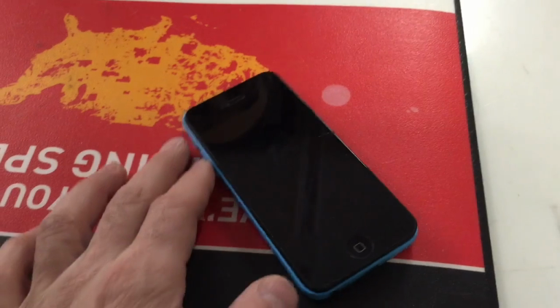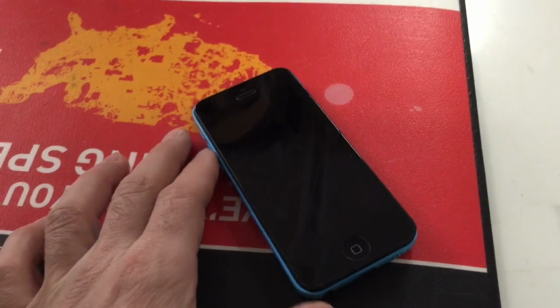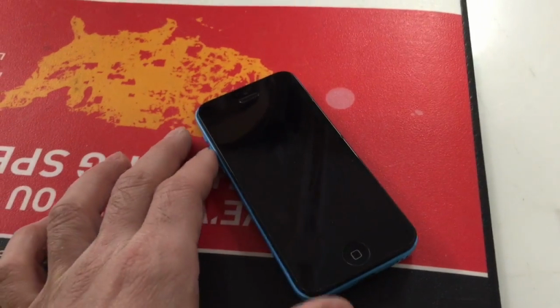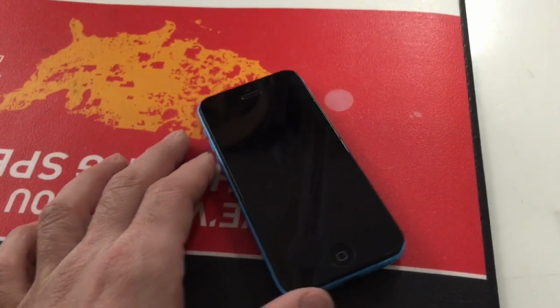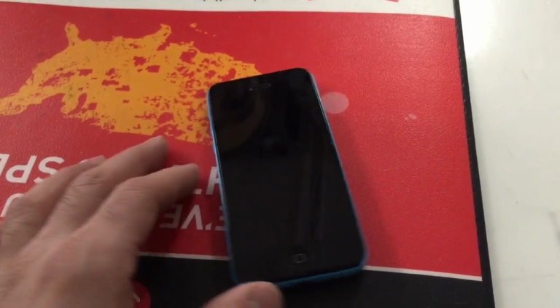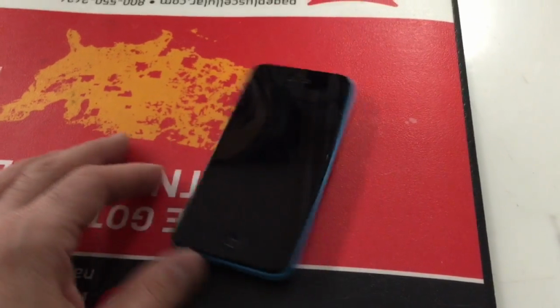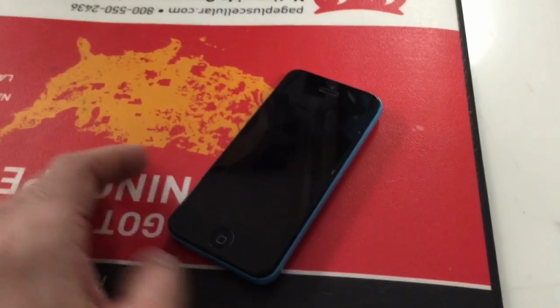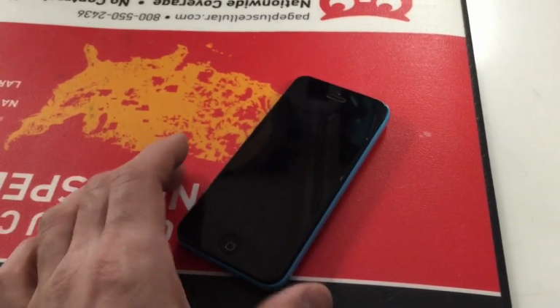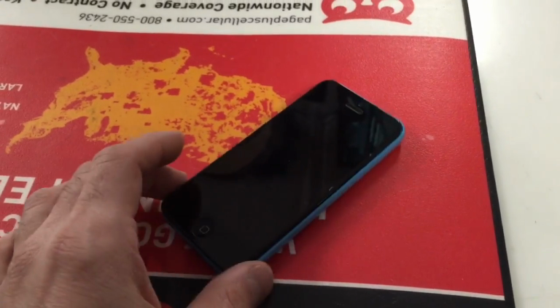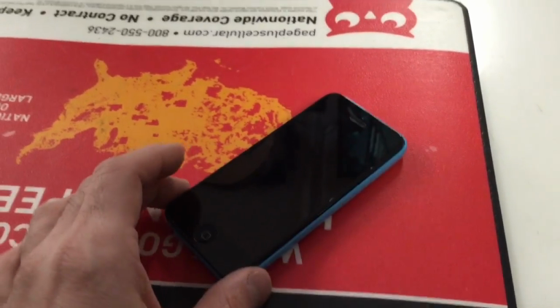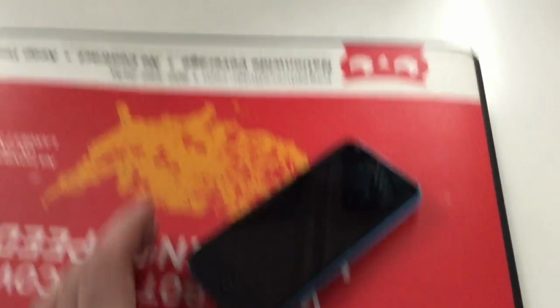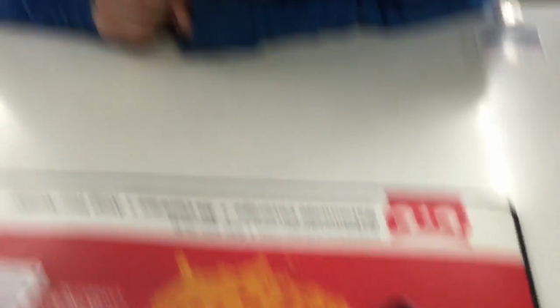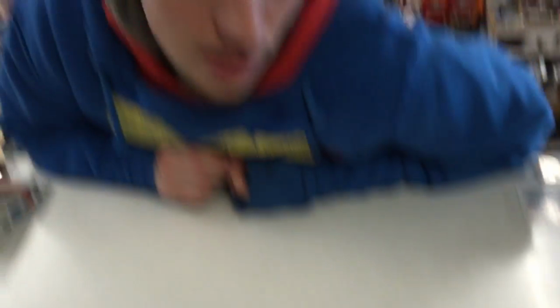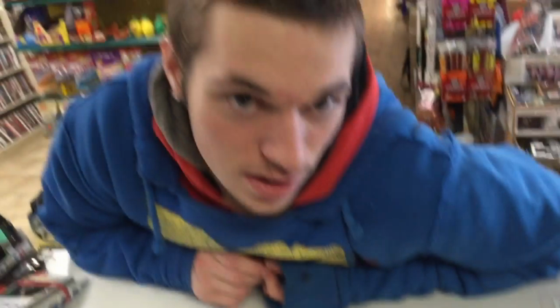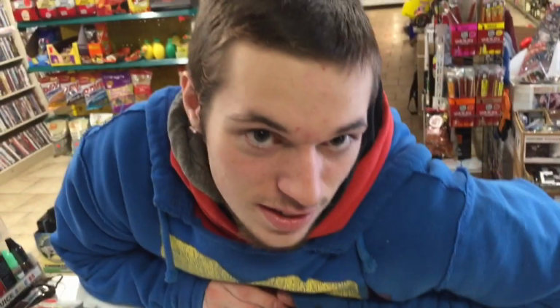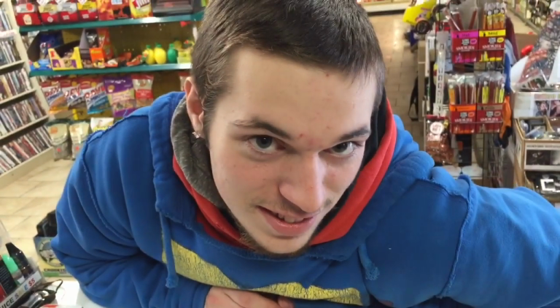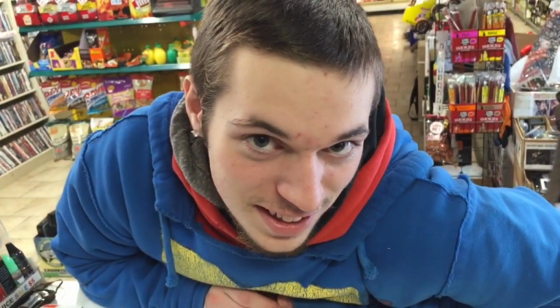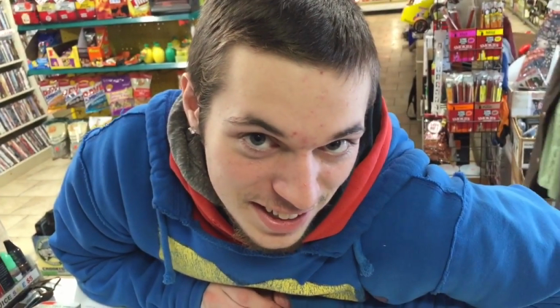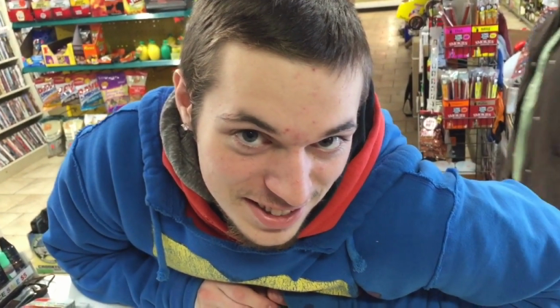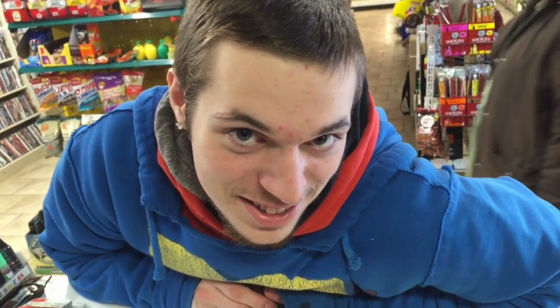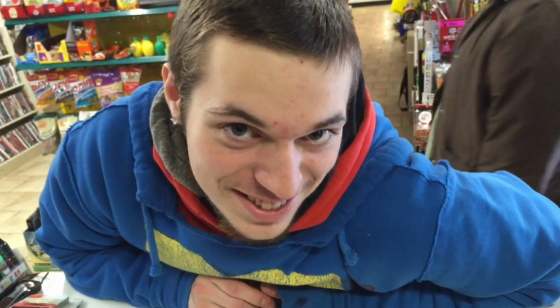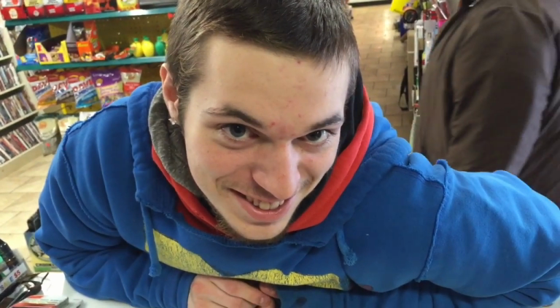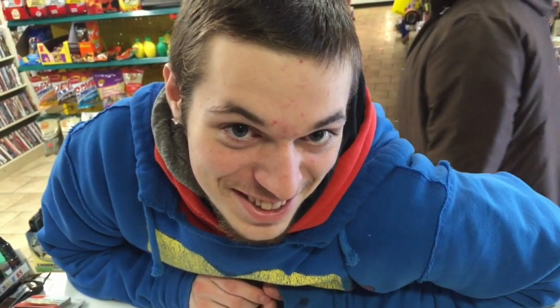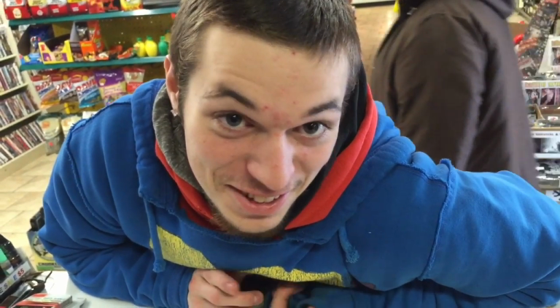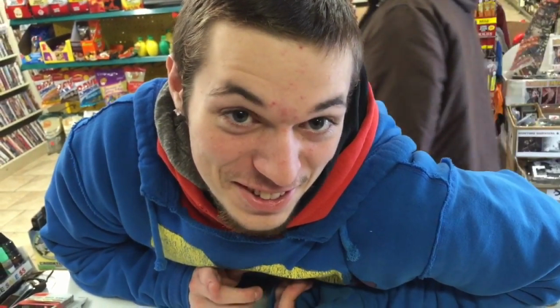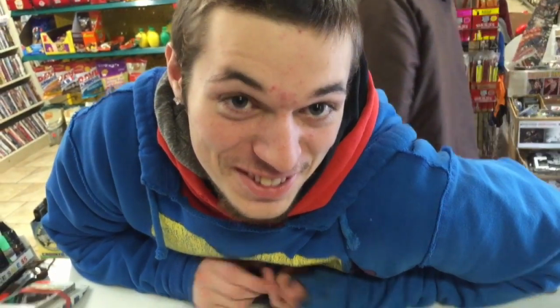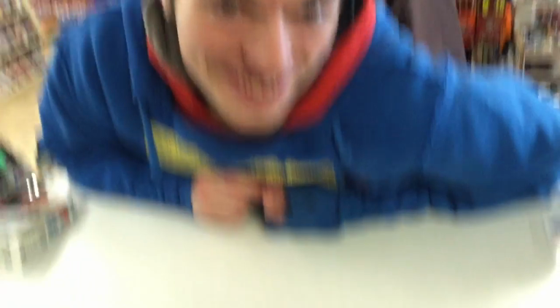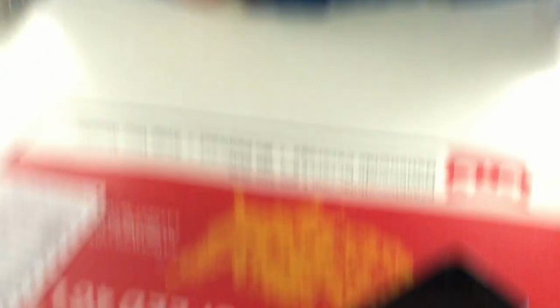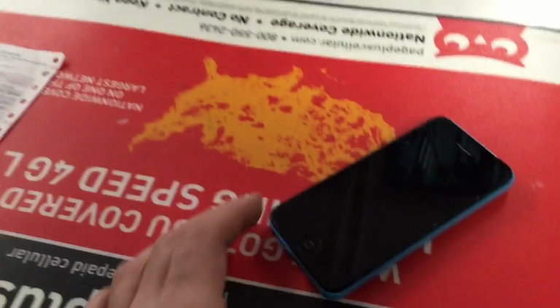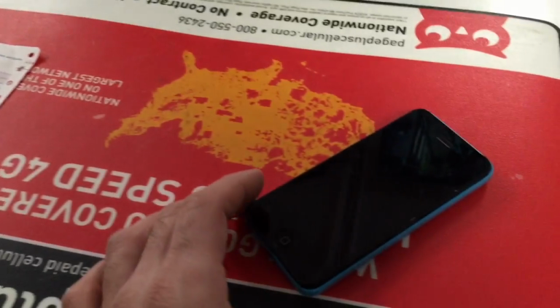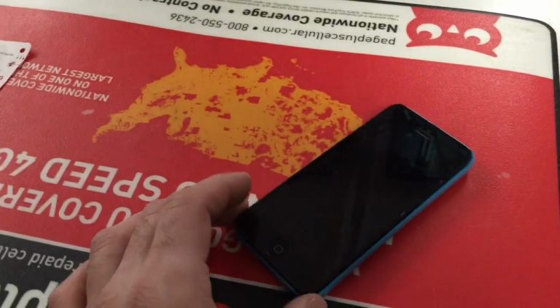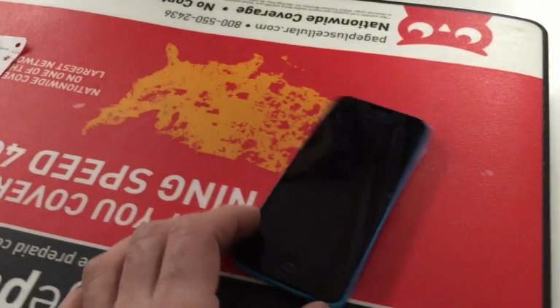This phone won't turn on anymore because it was dropped. It won't turn on.